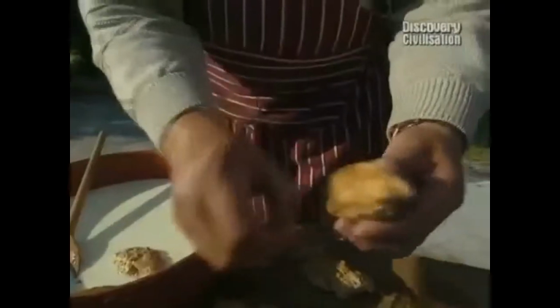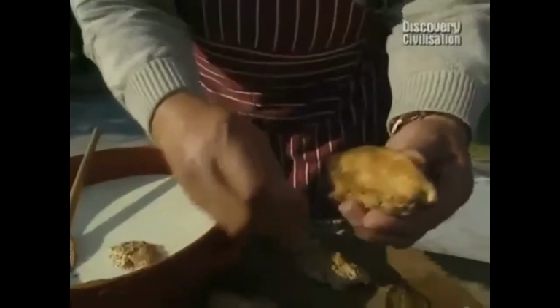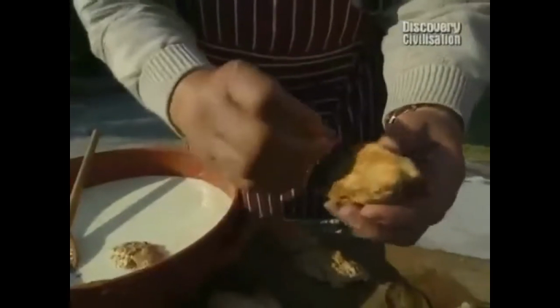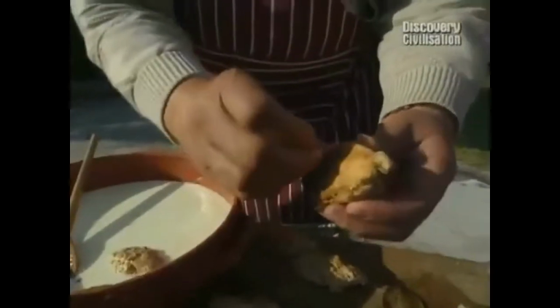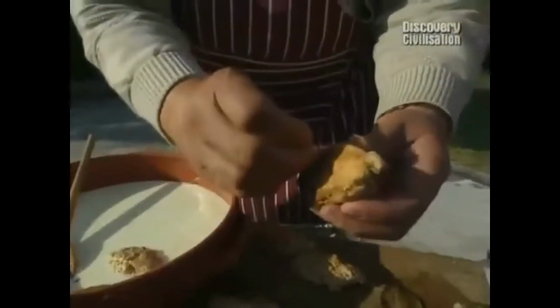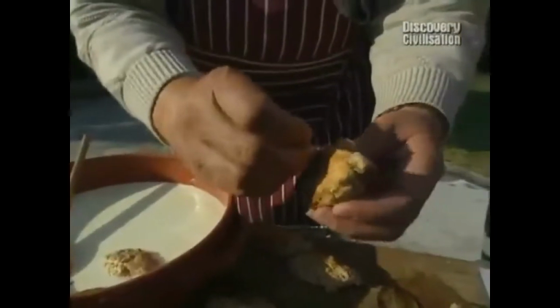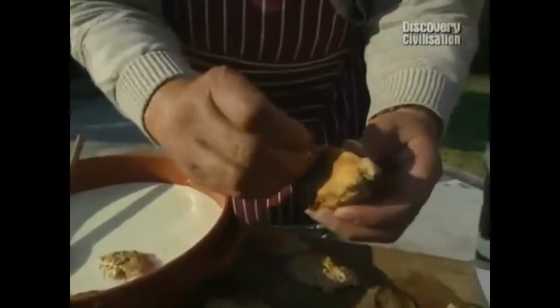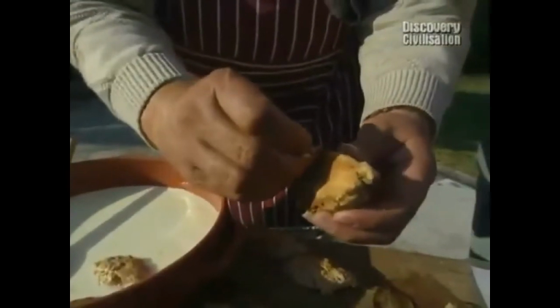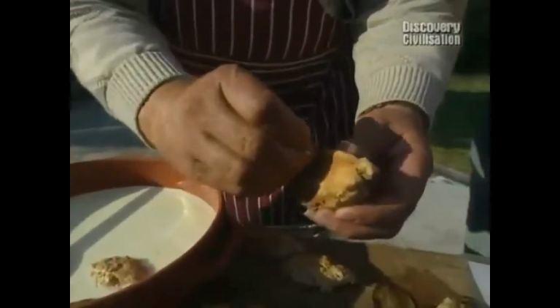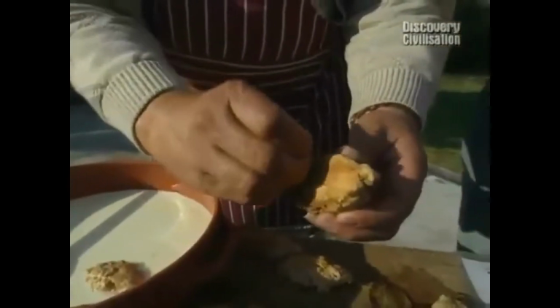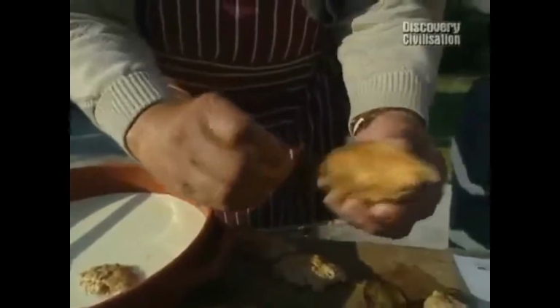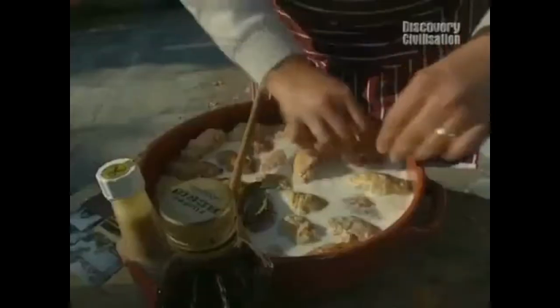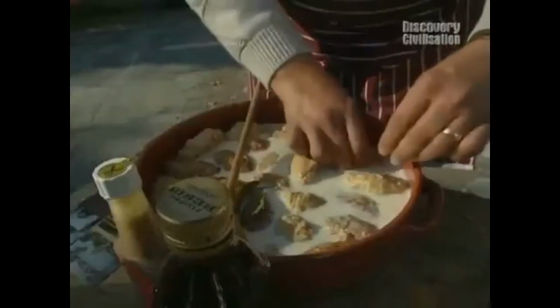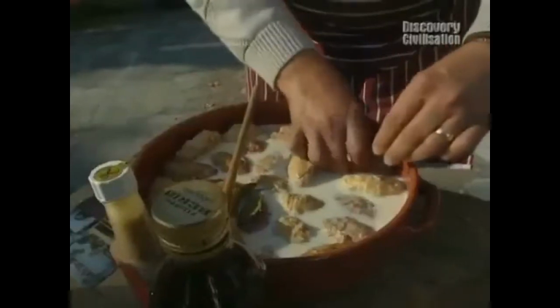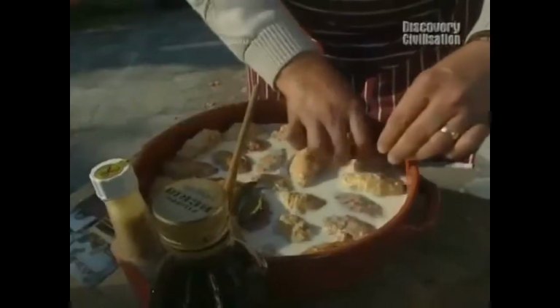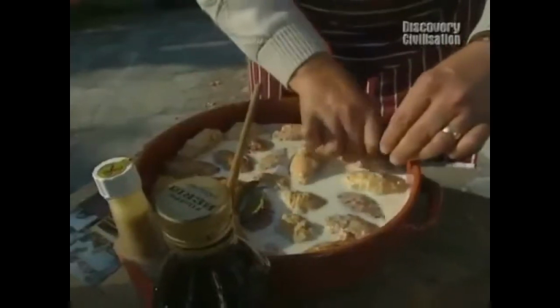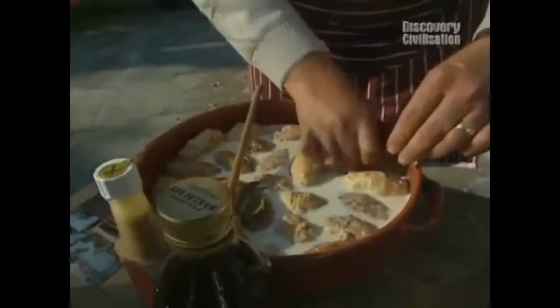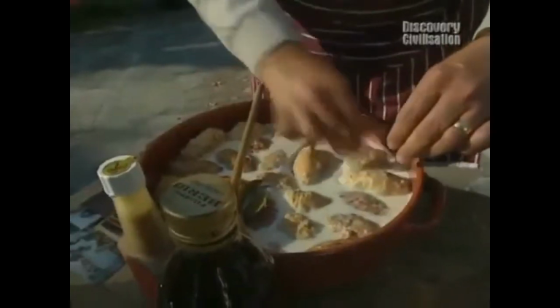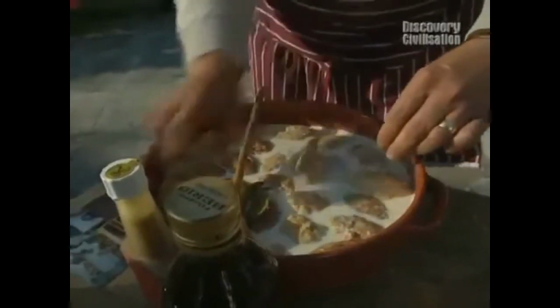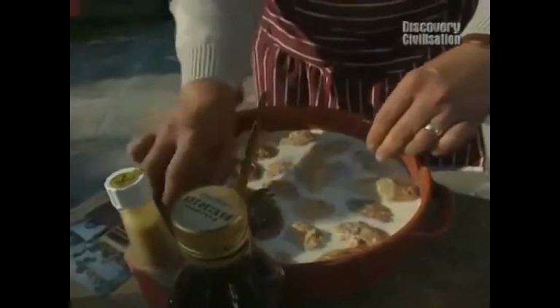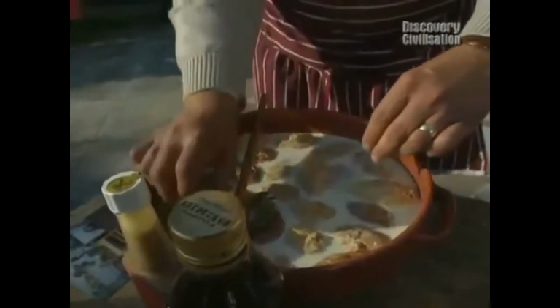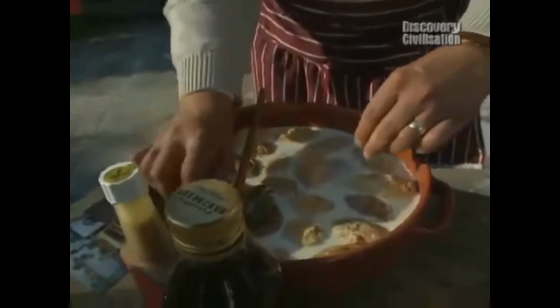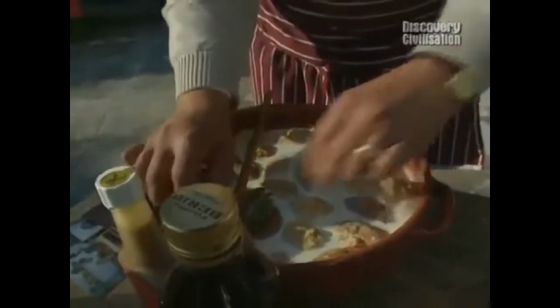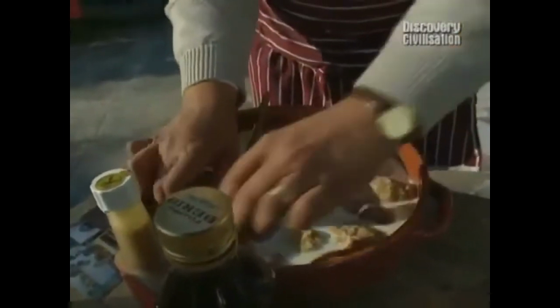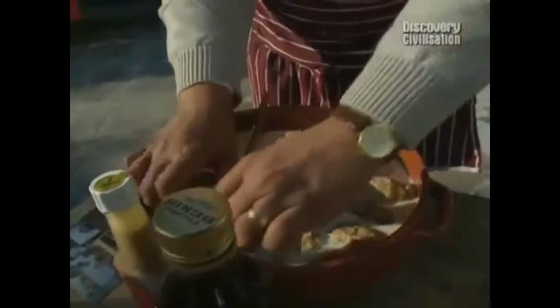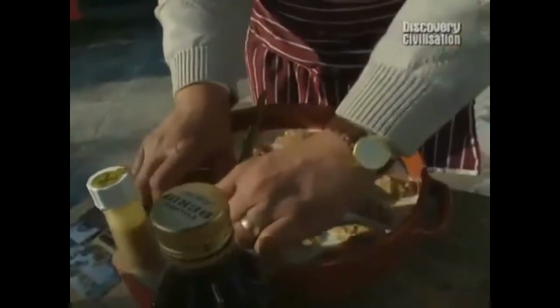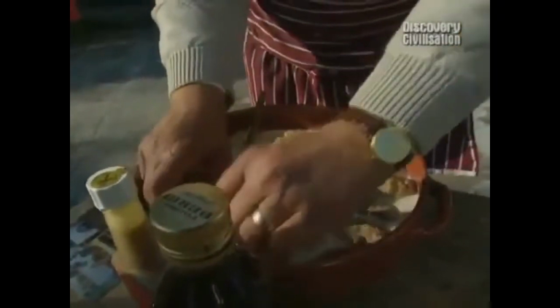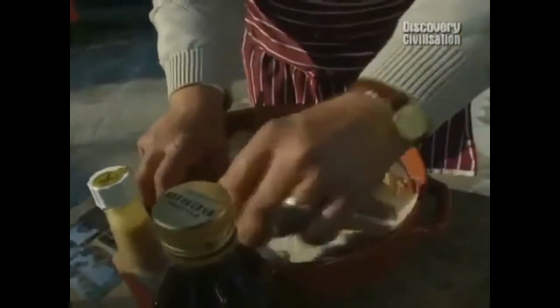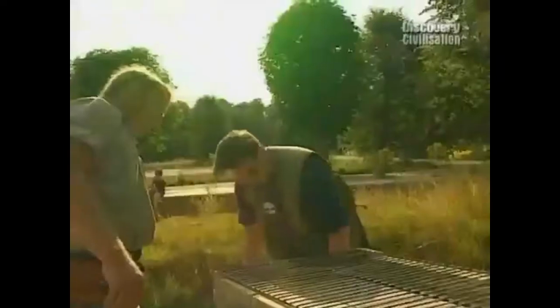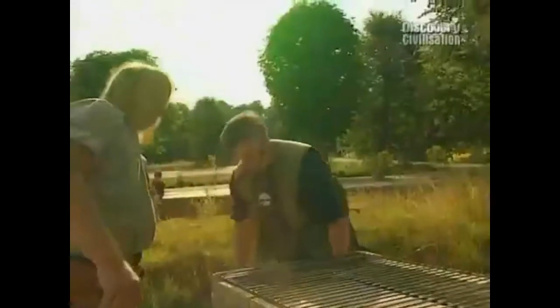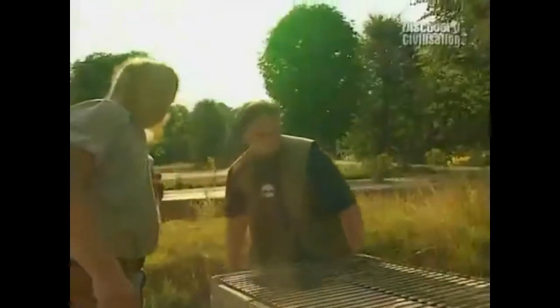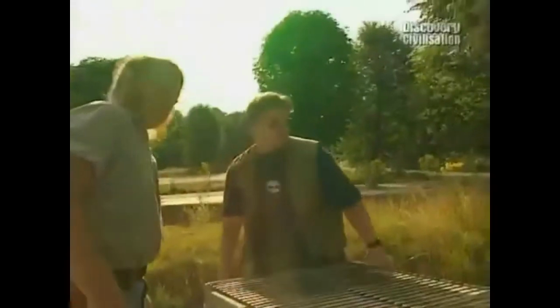I came across a lovely recipe in one of the Roman books for dormice covered in honey, rolled in poppy seeds, and then grilled.